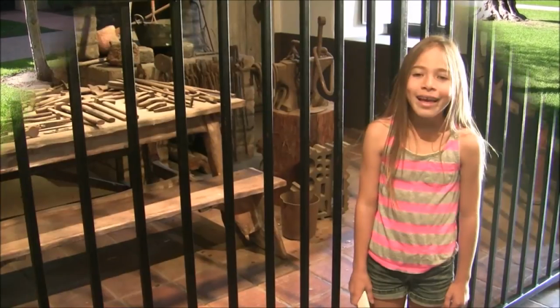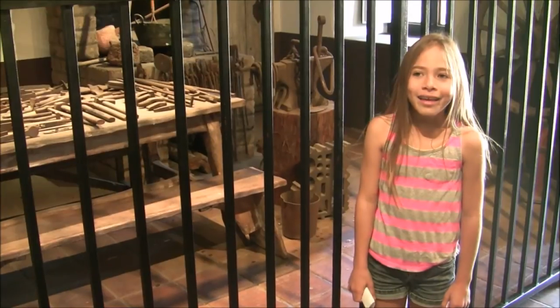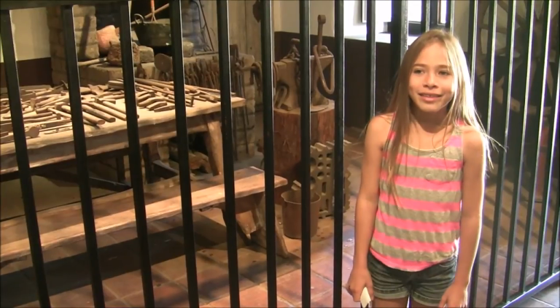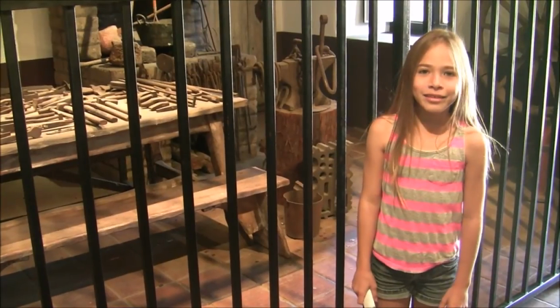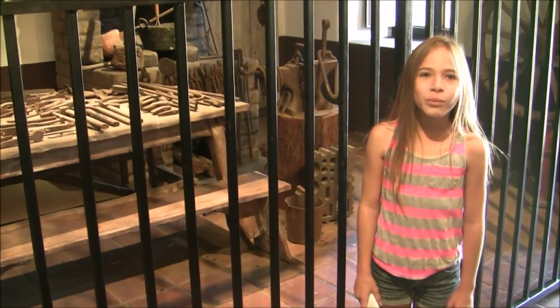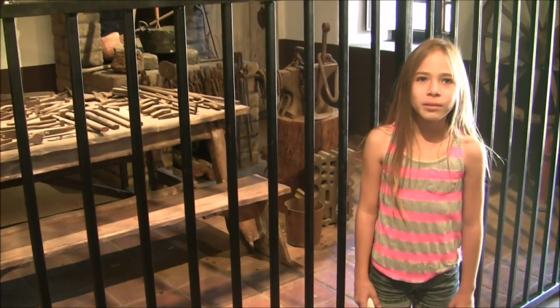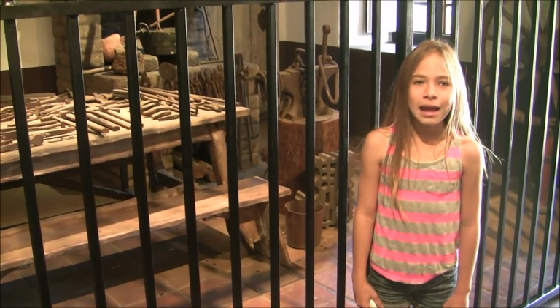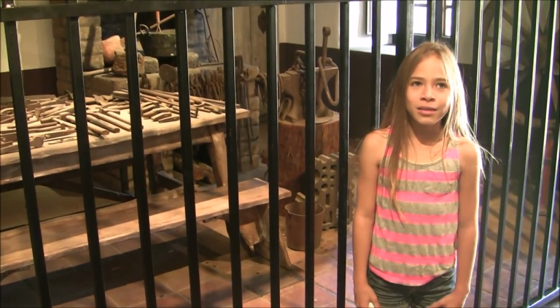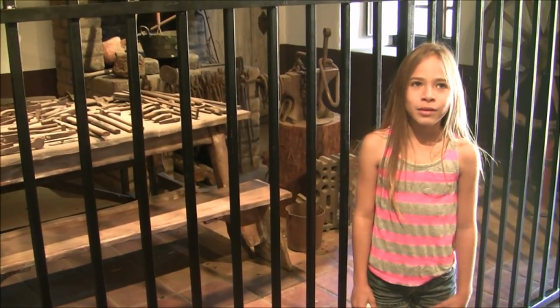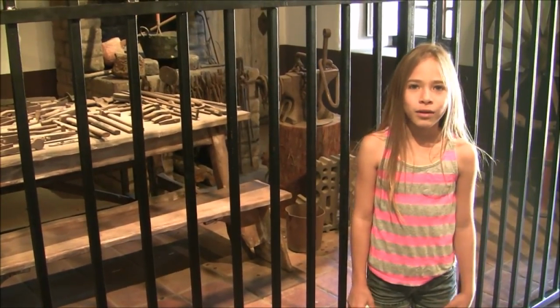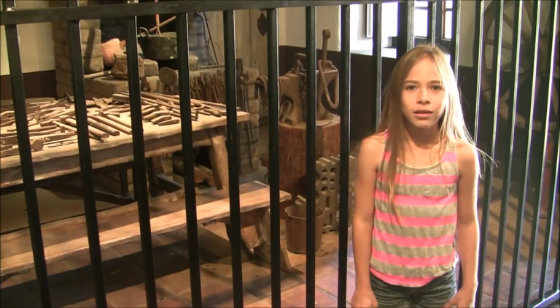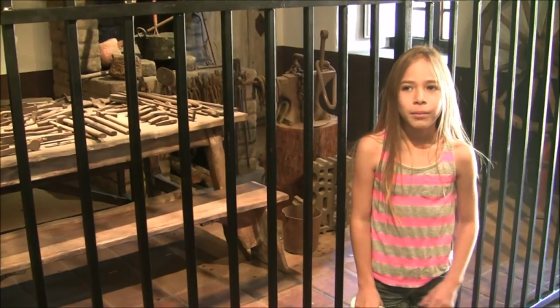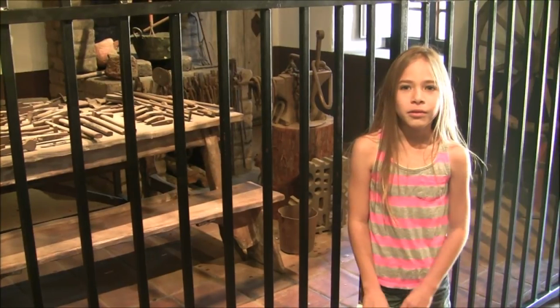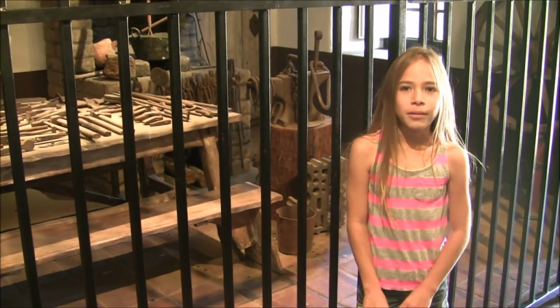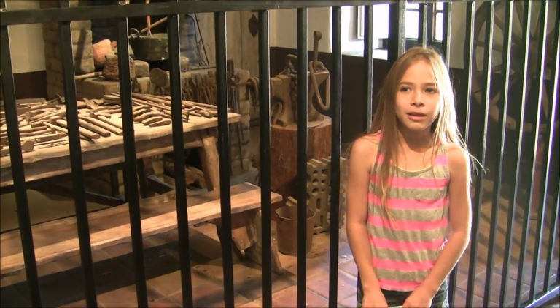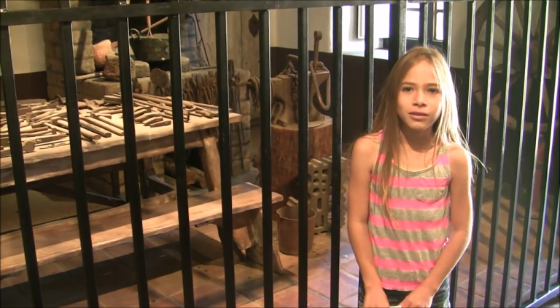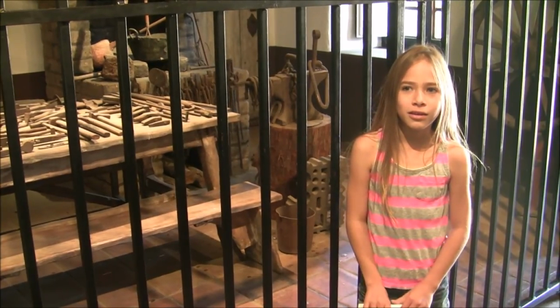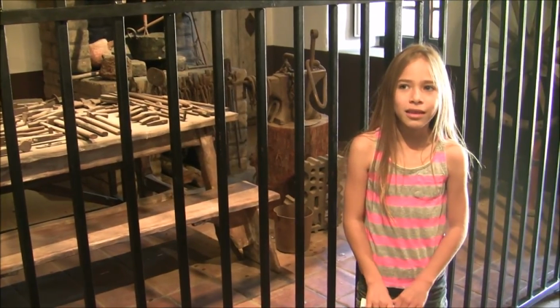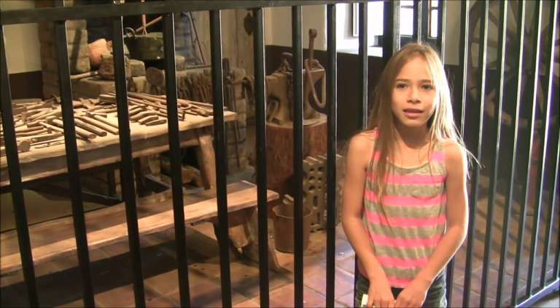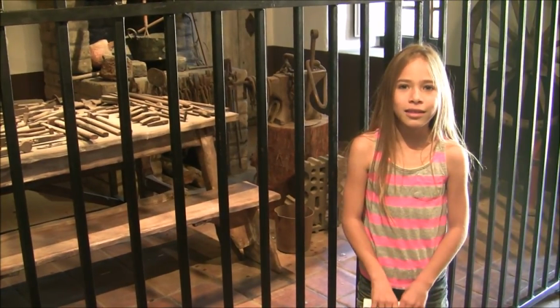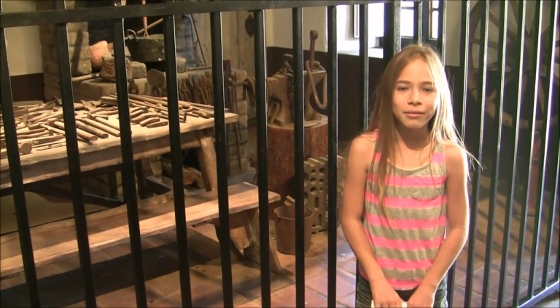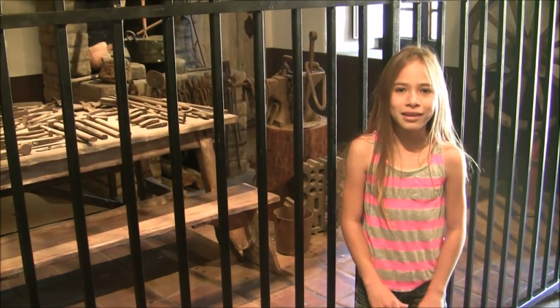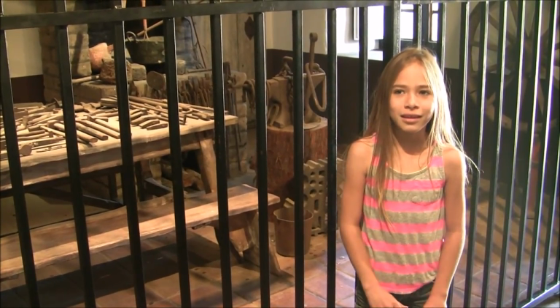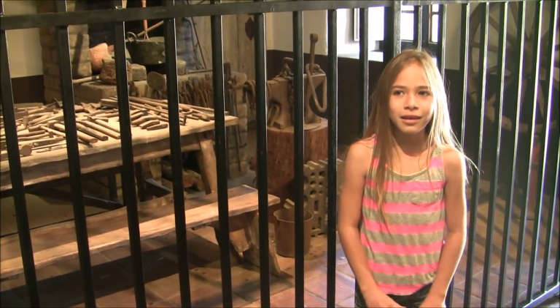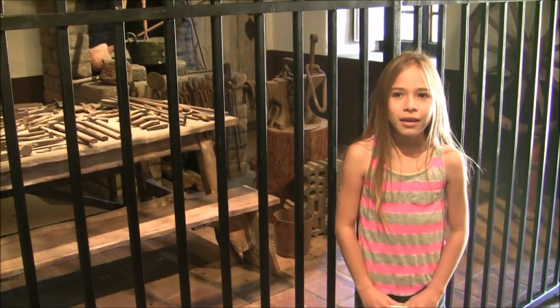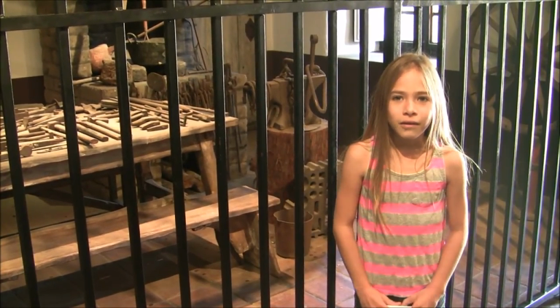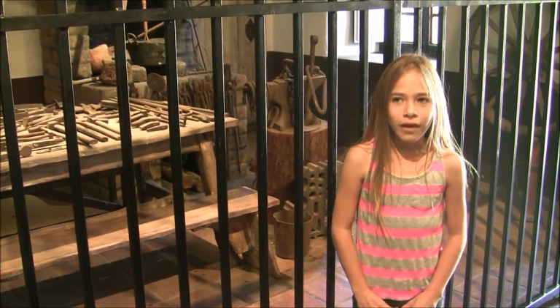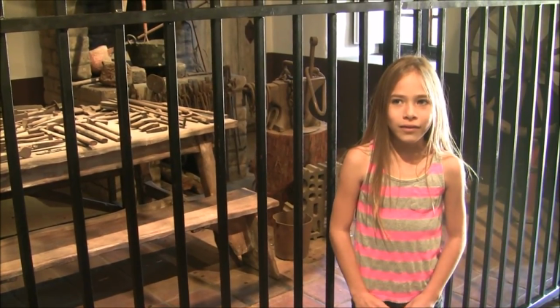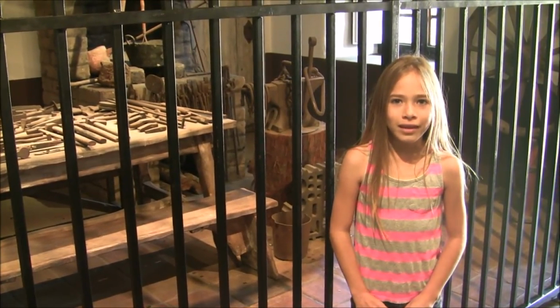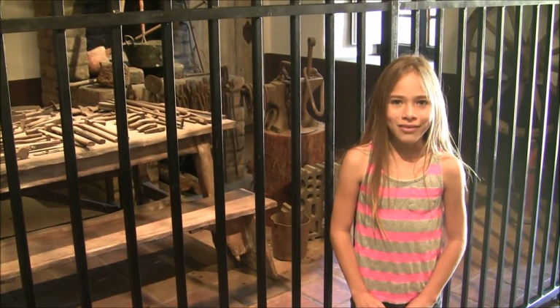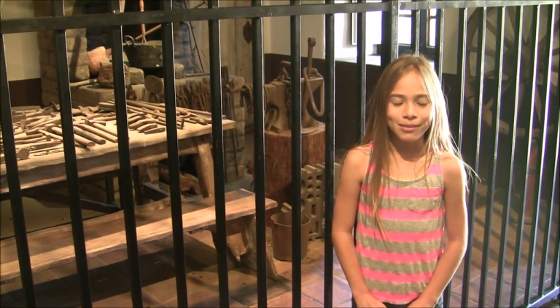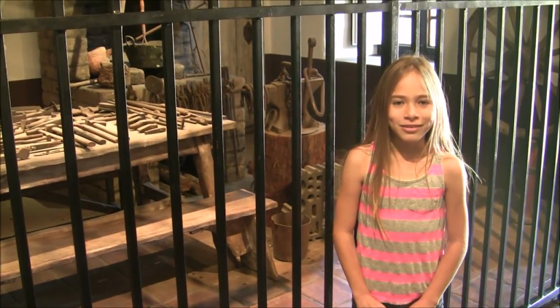This is where the blacksmiths were producing metal goods and things that were needed for everyday life at the mission.